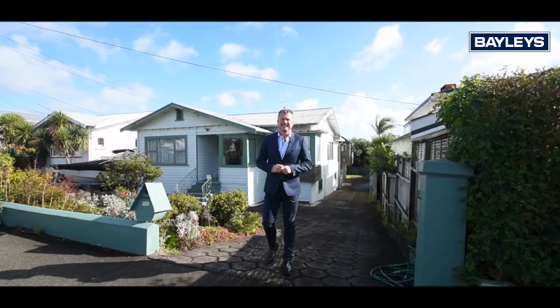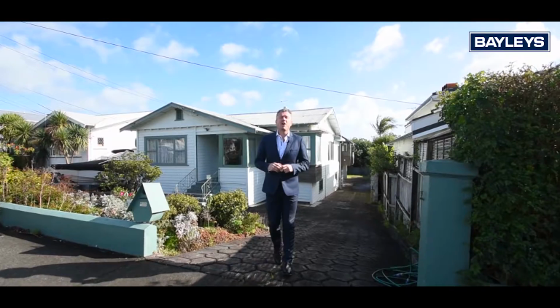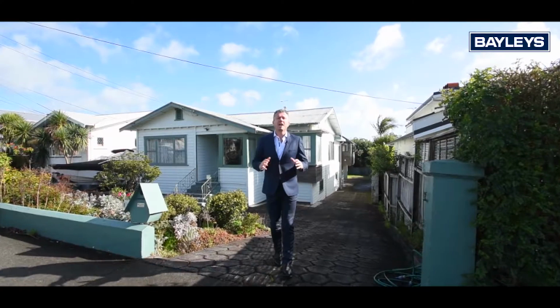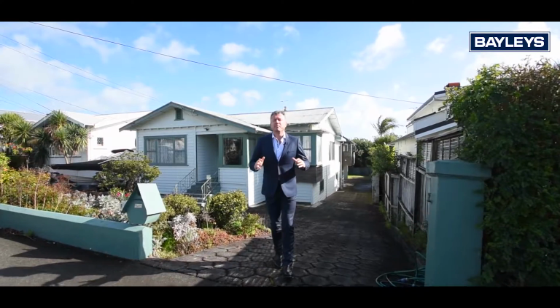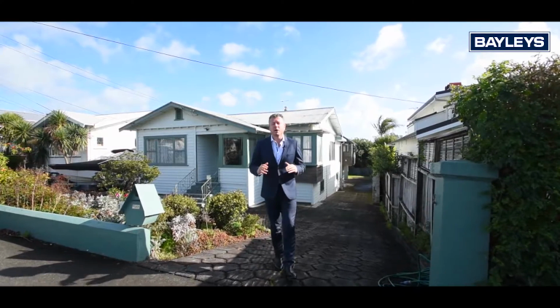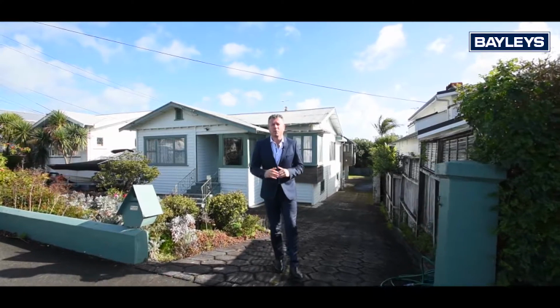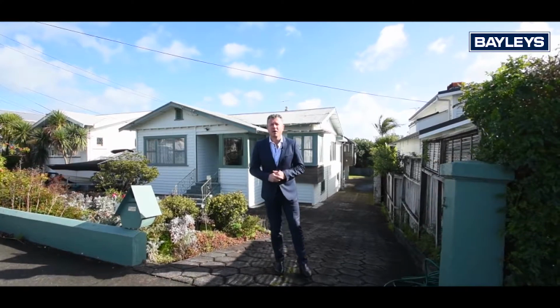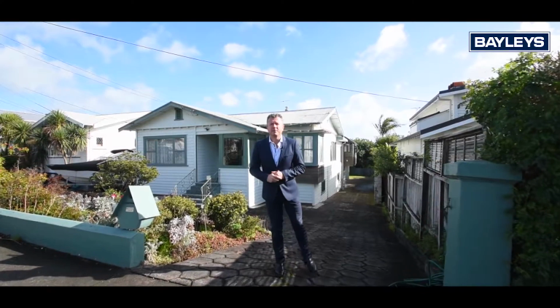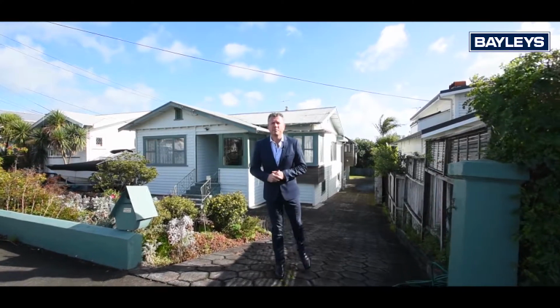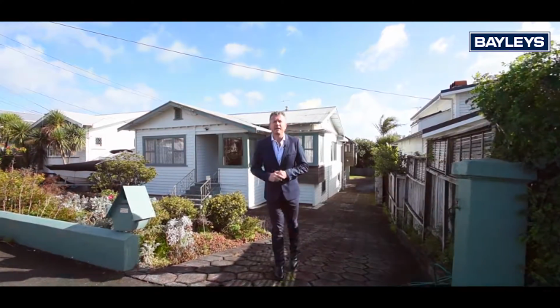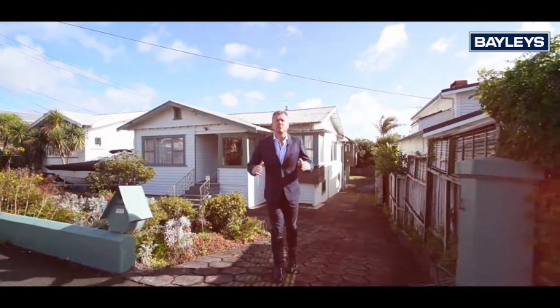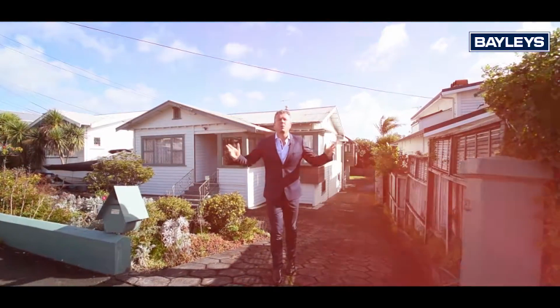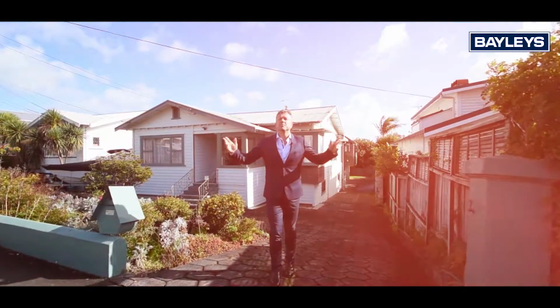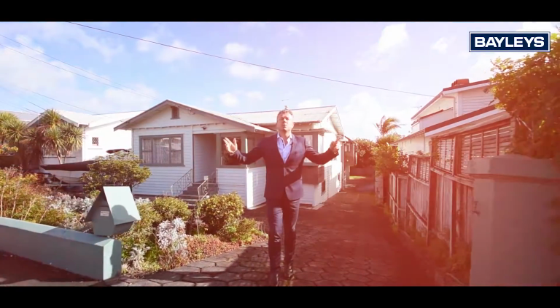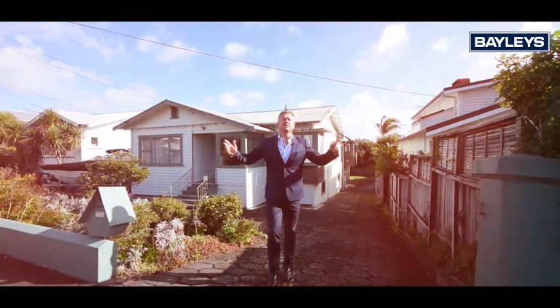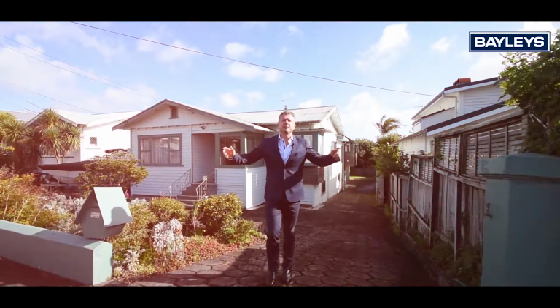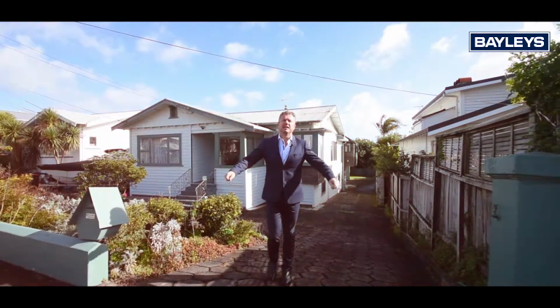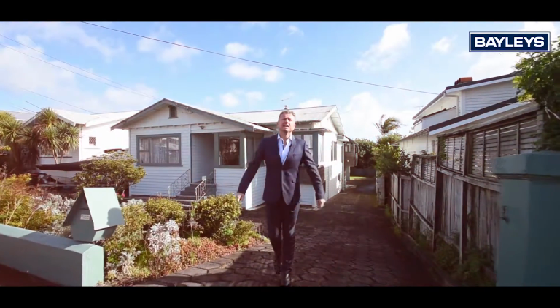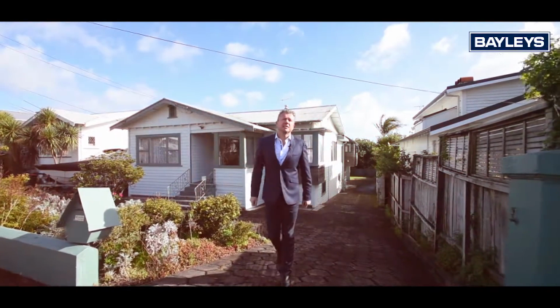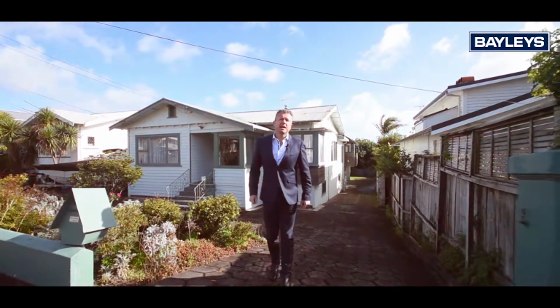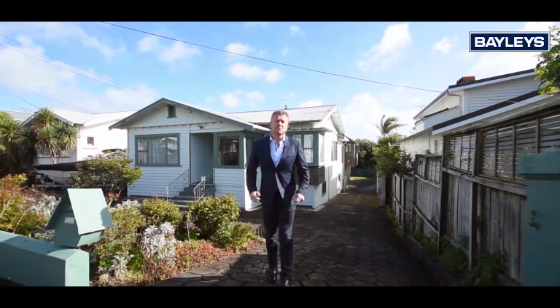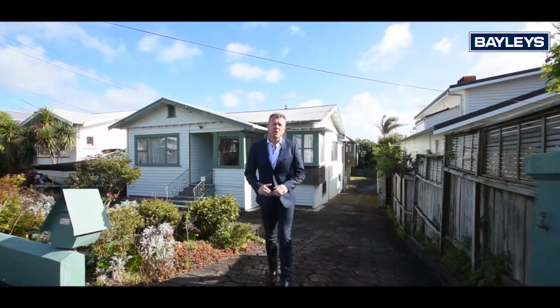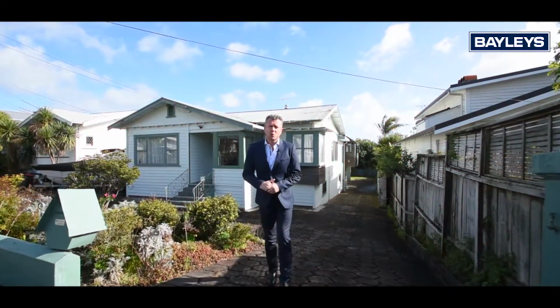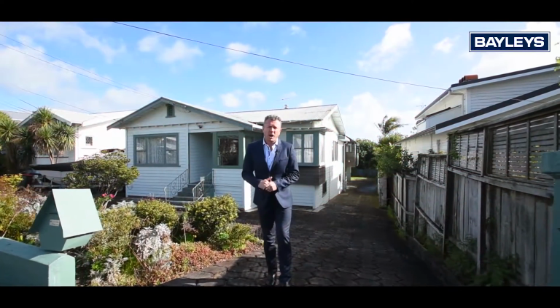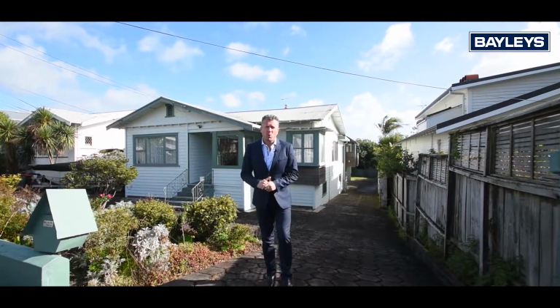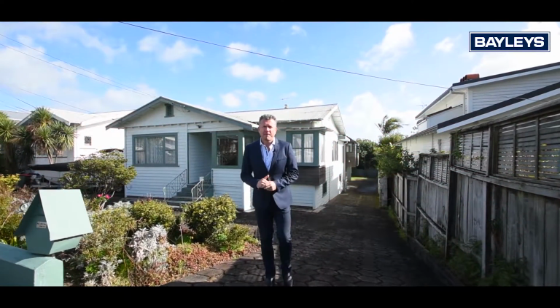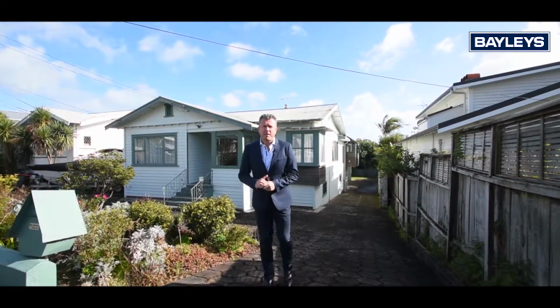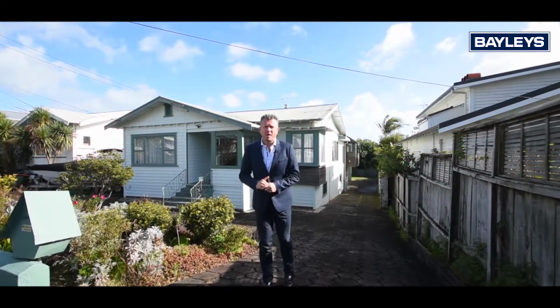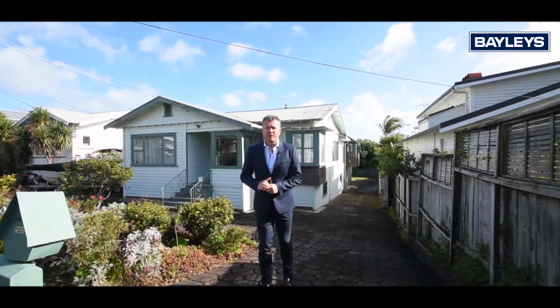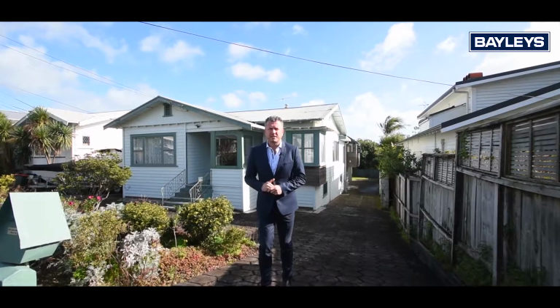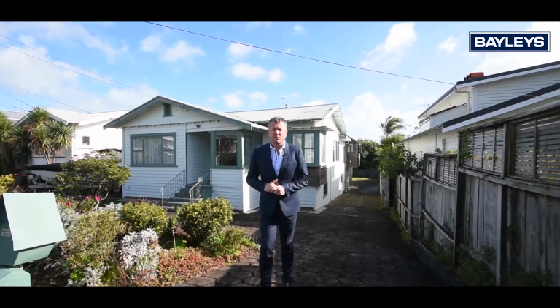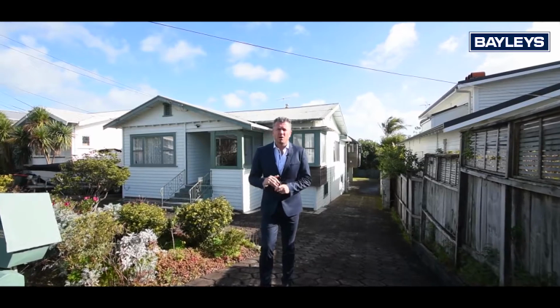Hi, Matt O'Brien from Baileys. Welcome to Westmere. Today I'm showing you 115 West End Road.